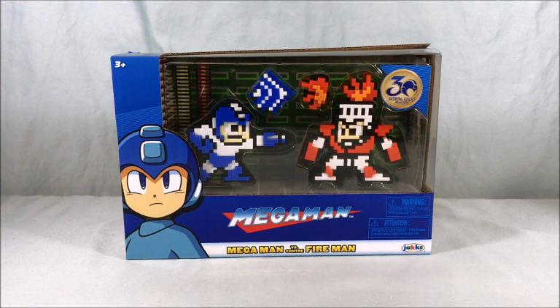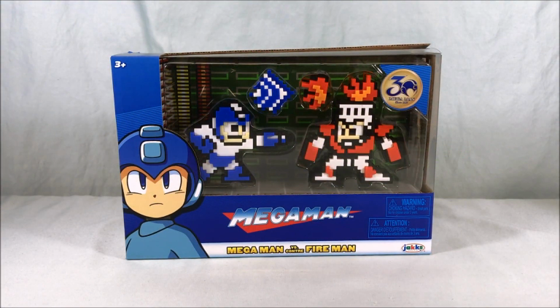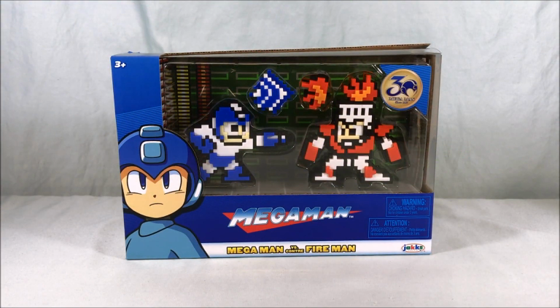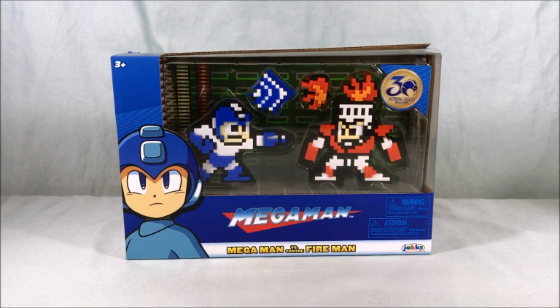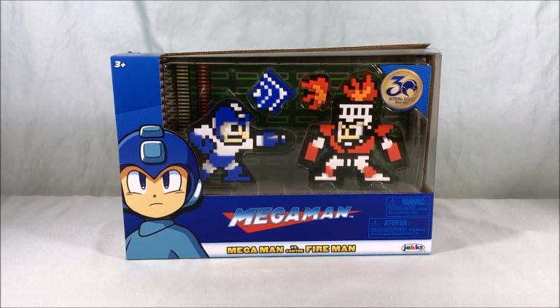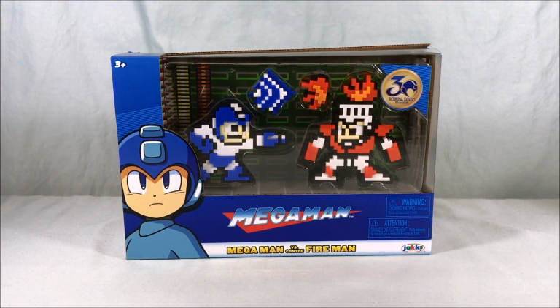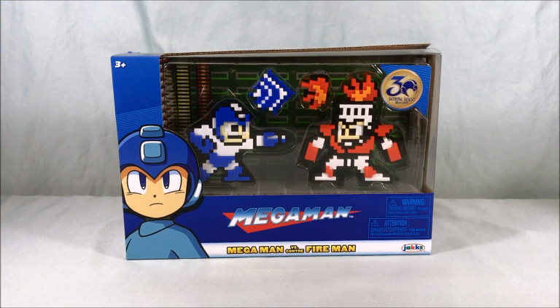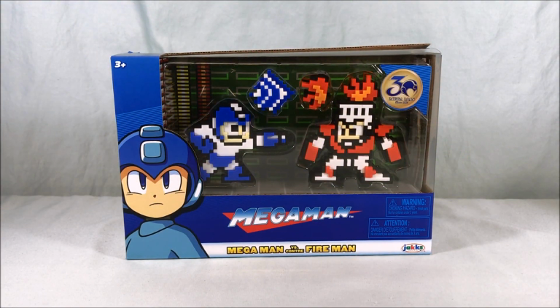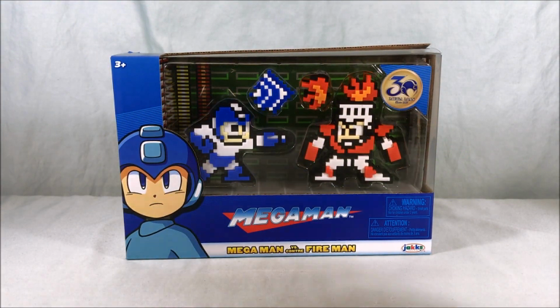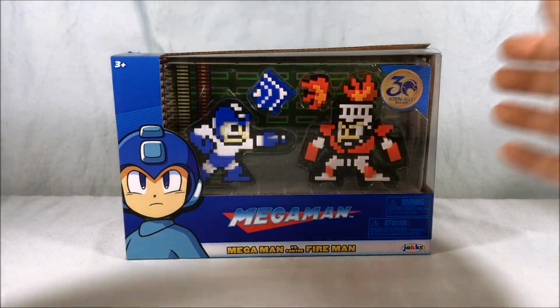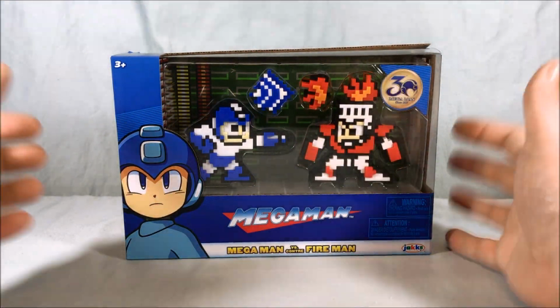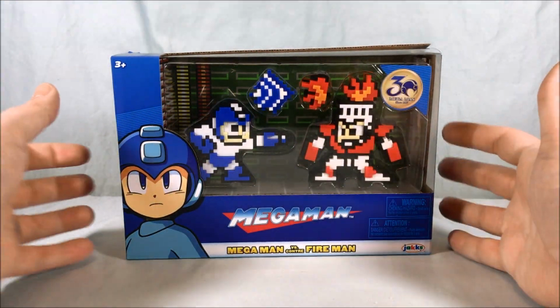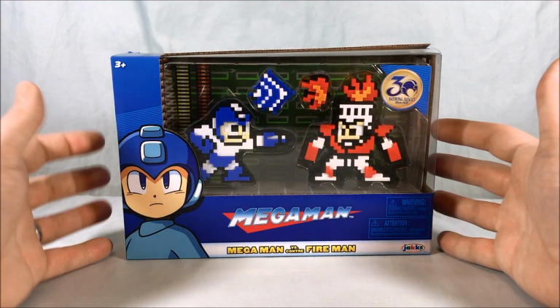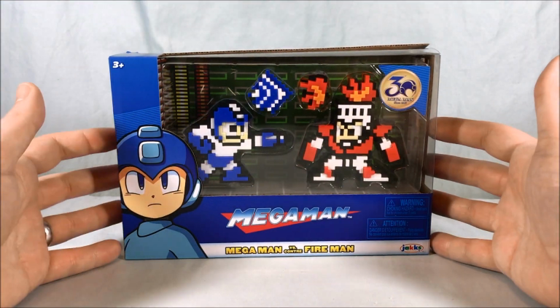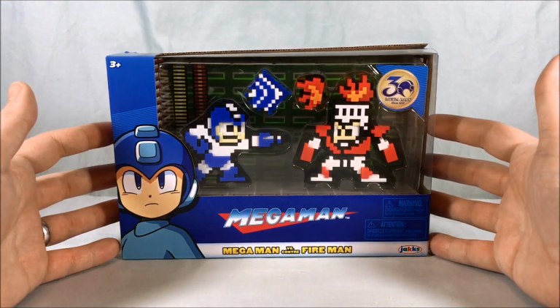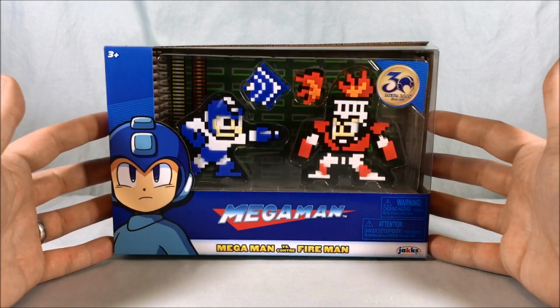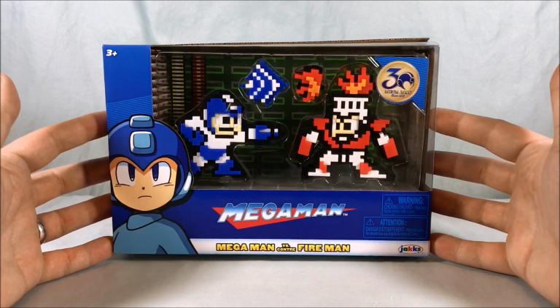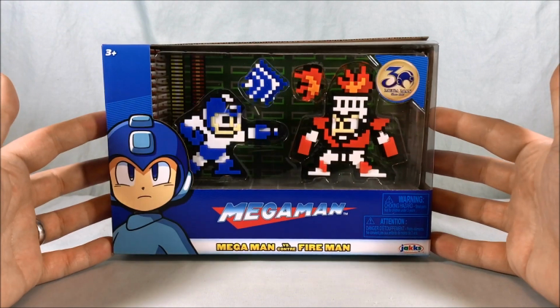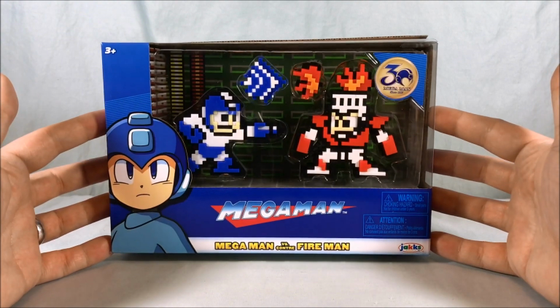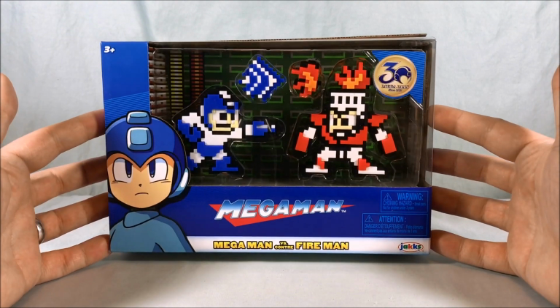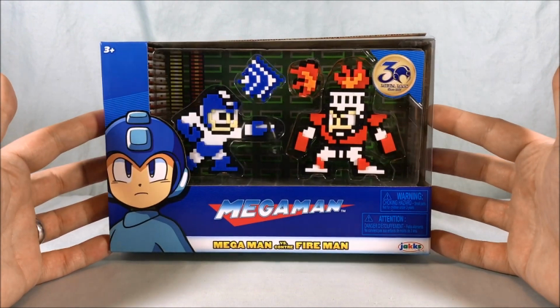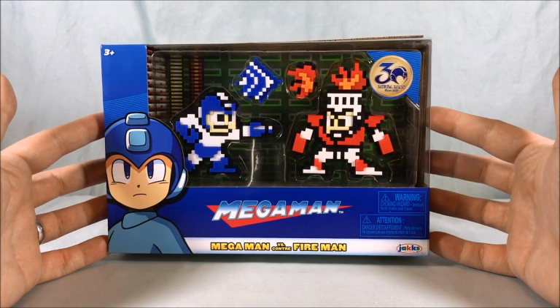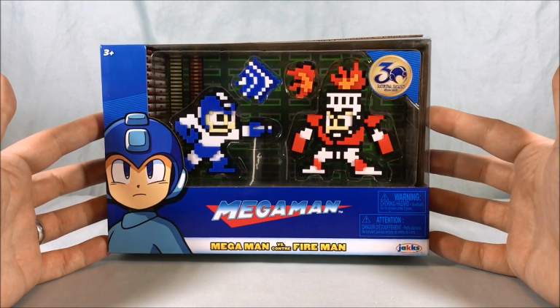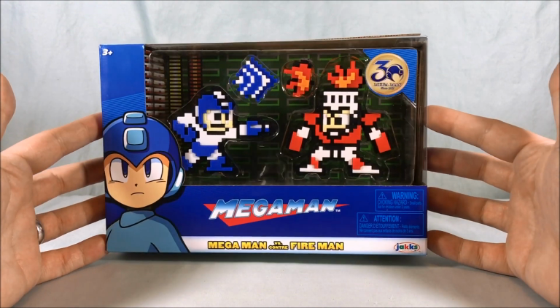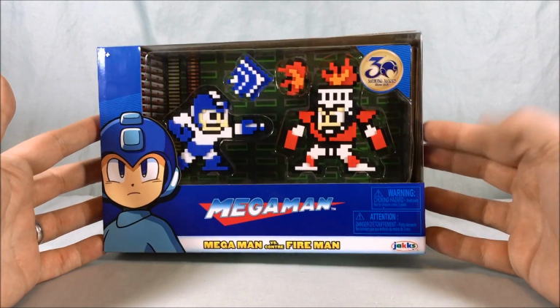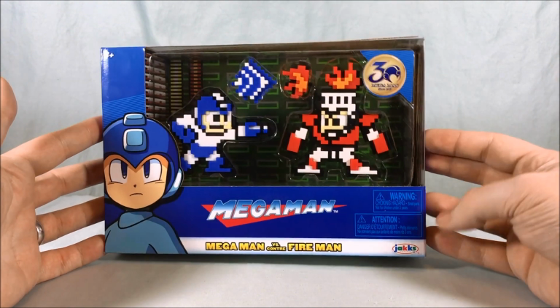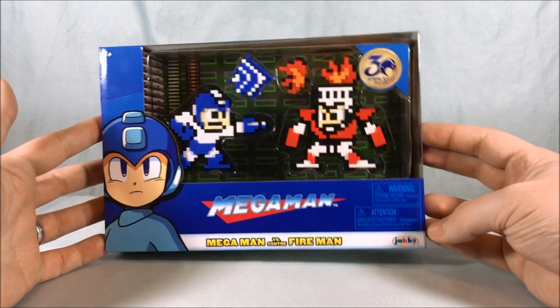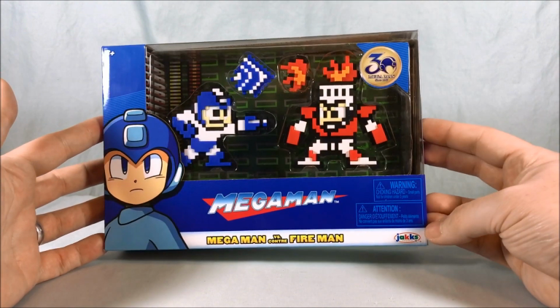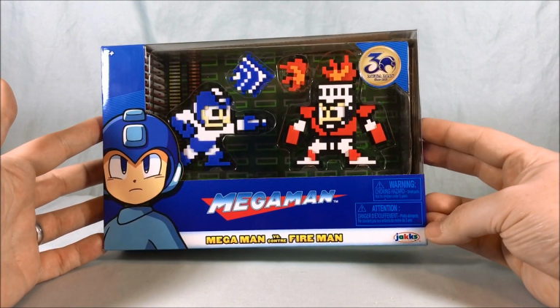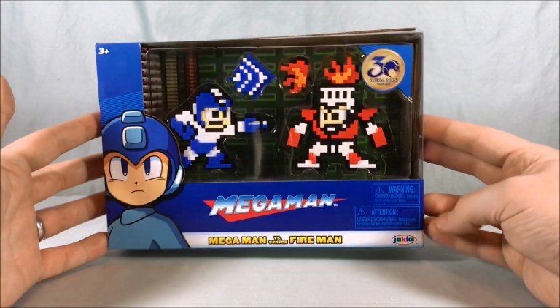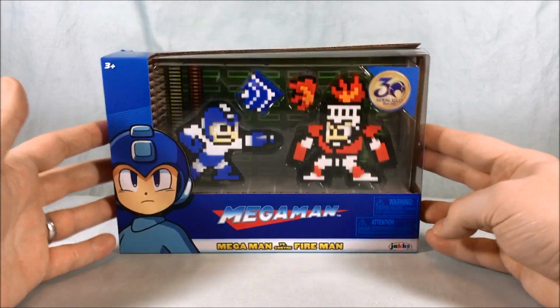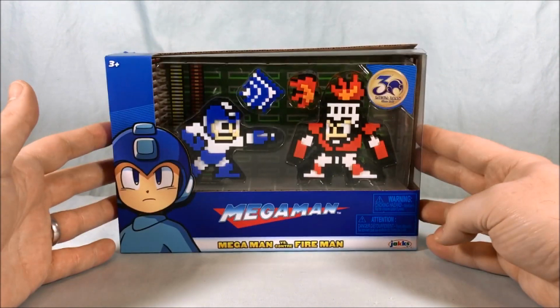Hello everyone and welcome to Long's Toys. Today we're taking a look at this Mega Man vs. Fireman 2-pack from Jacks Pacific.